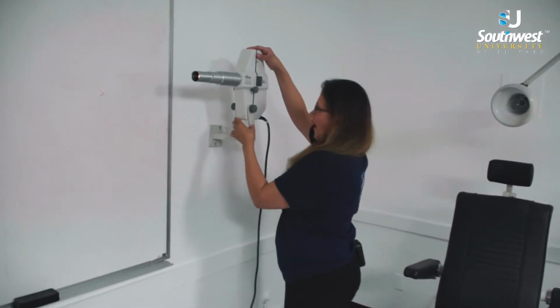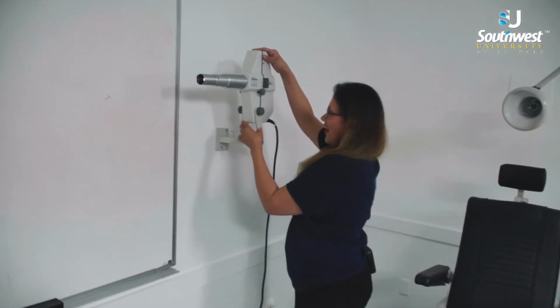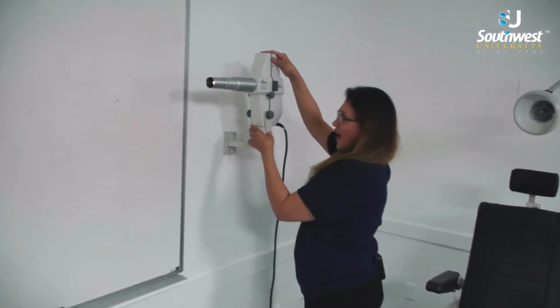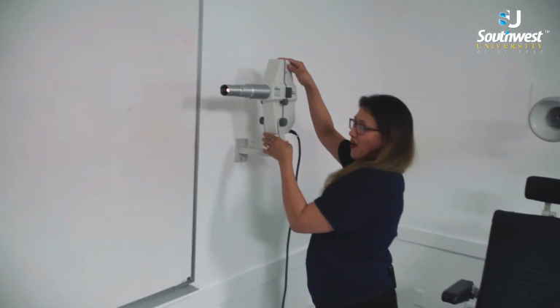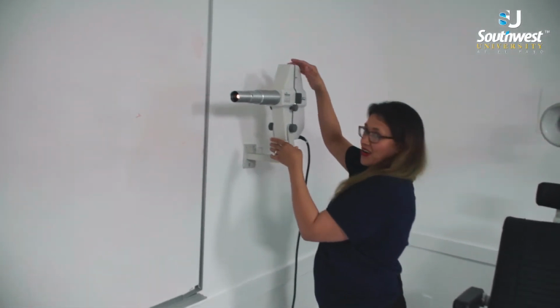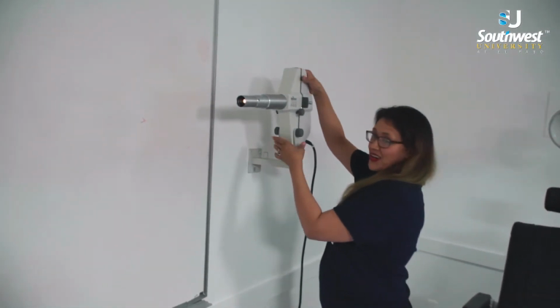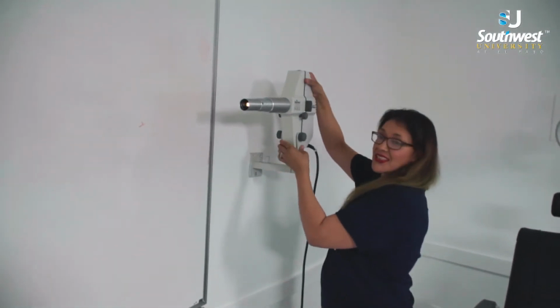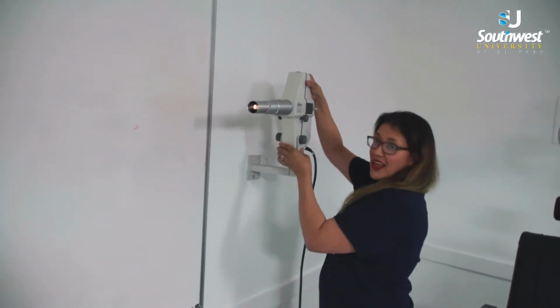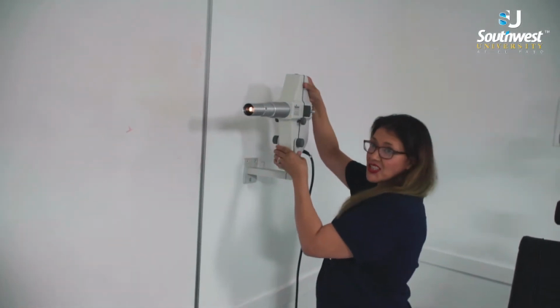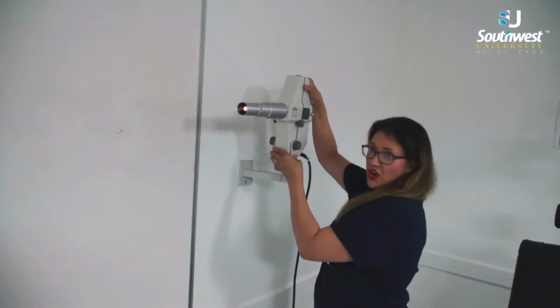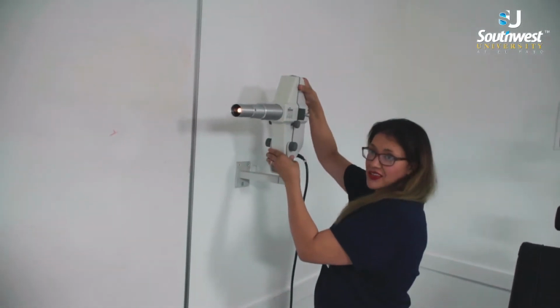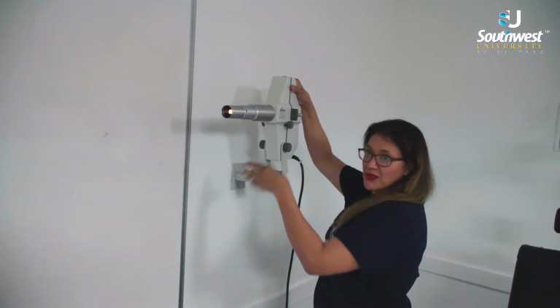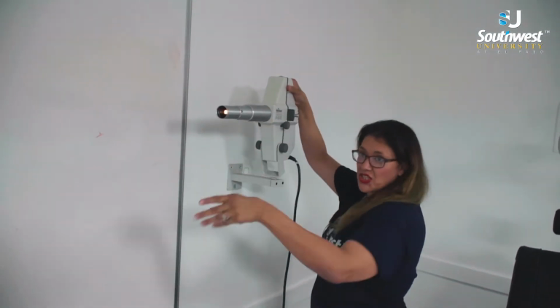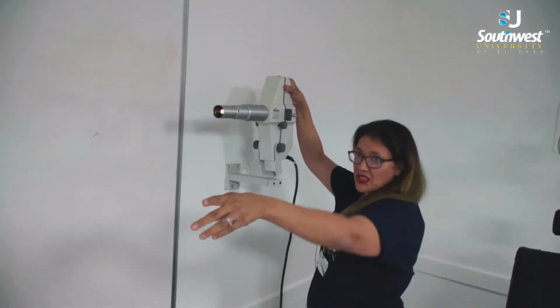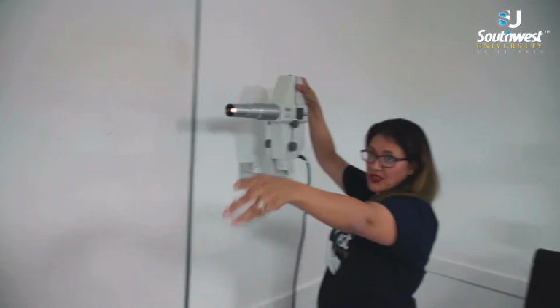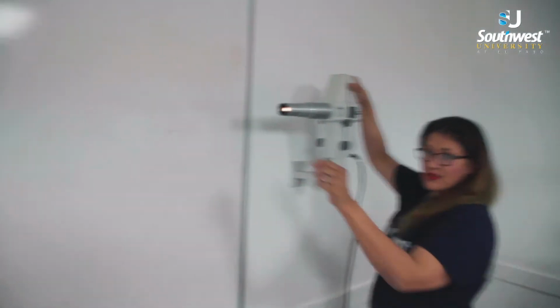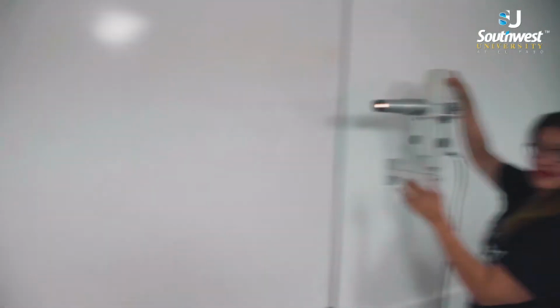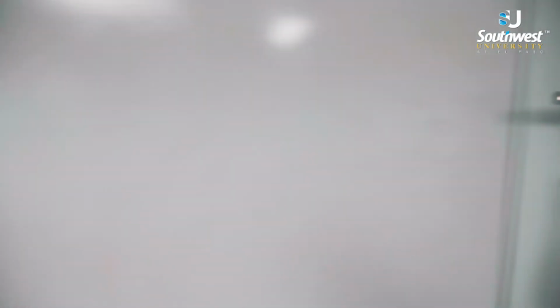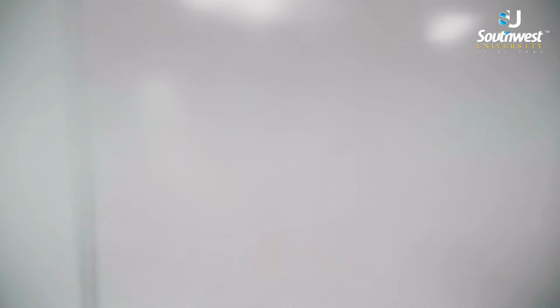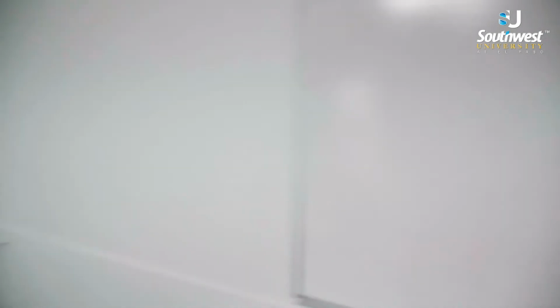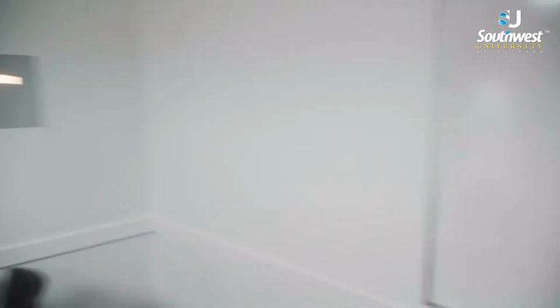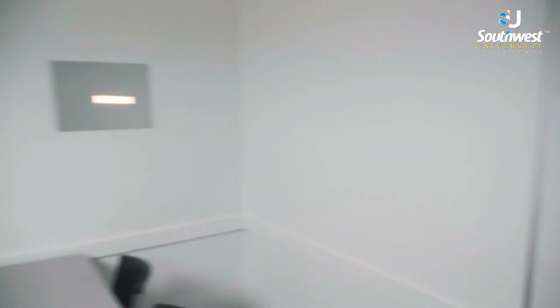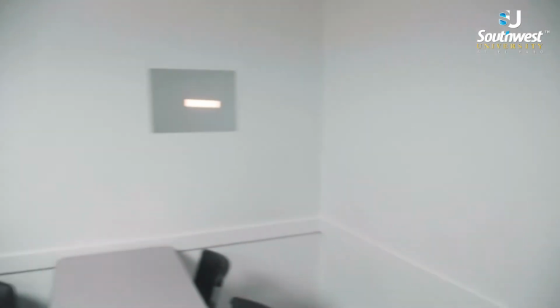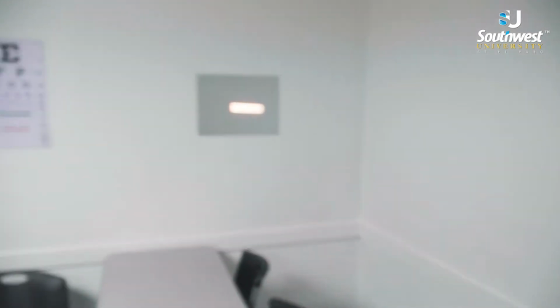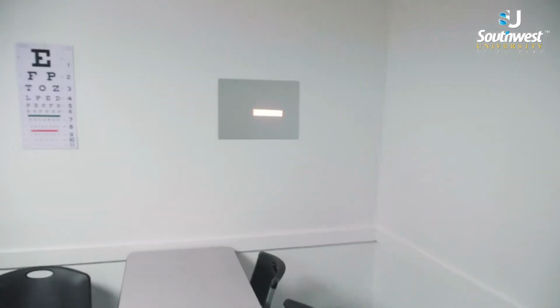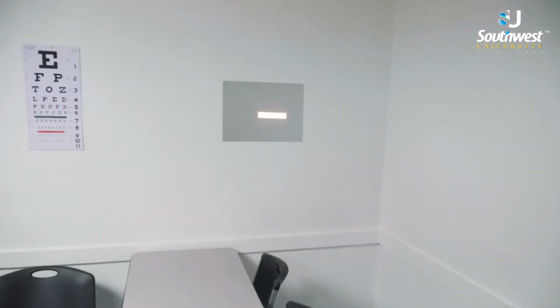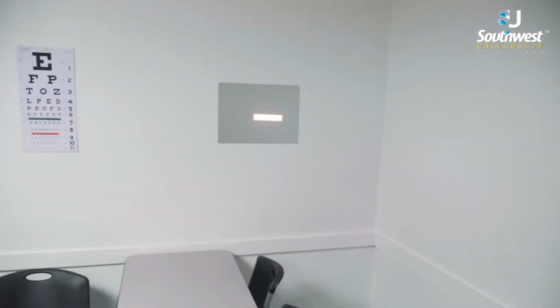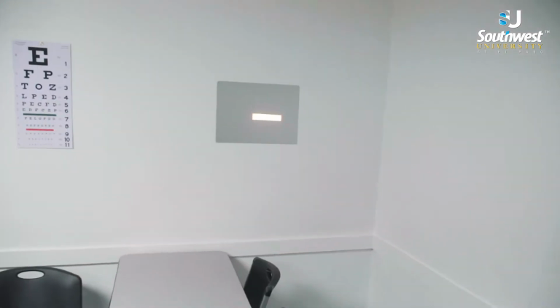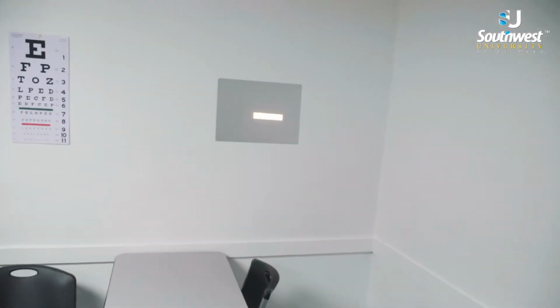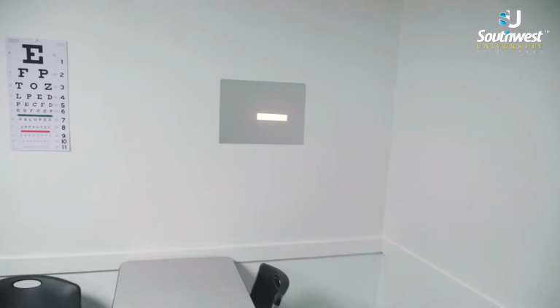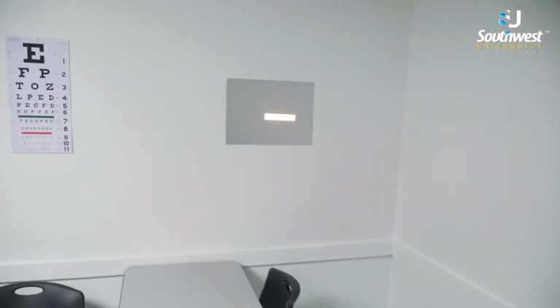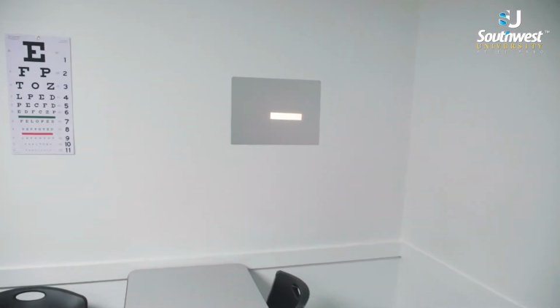We have our Snellen chart, which is right there.